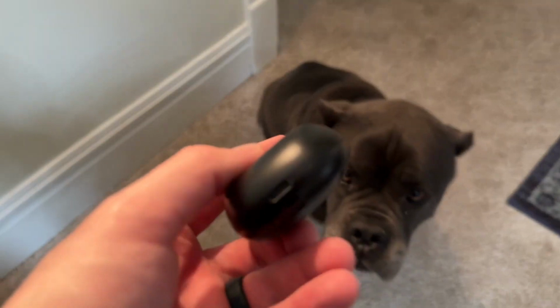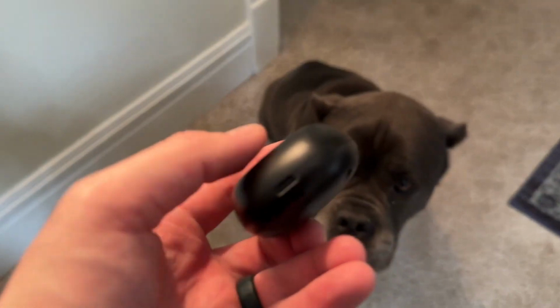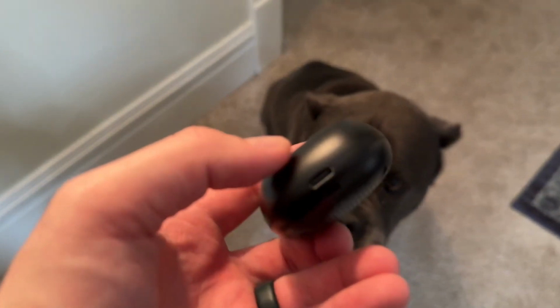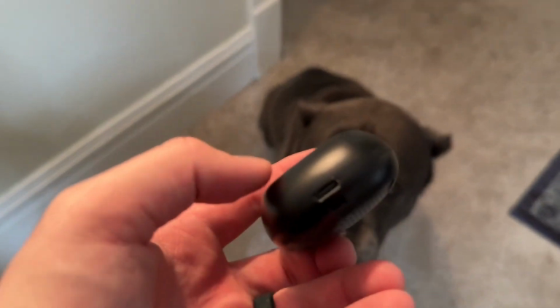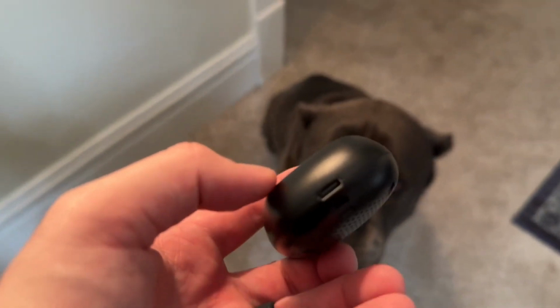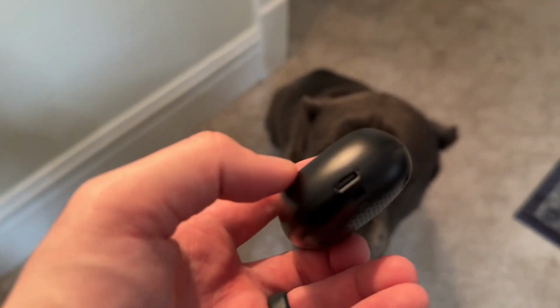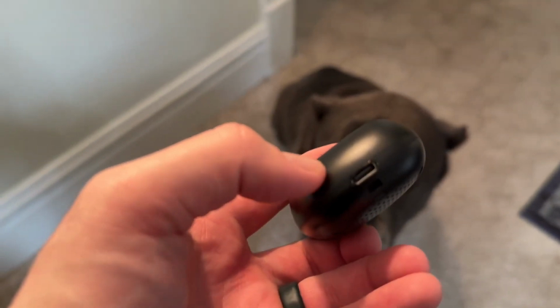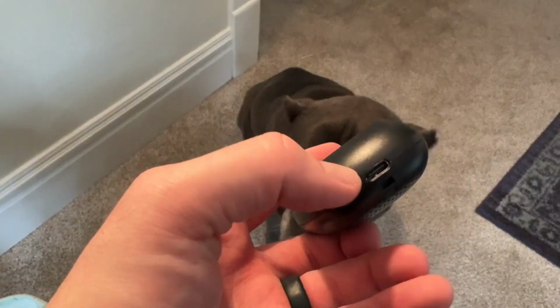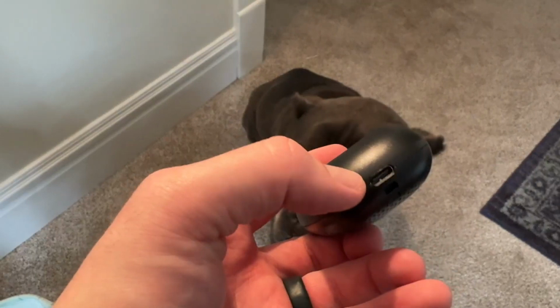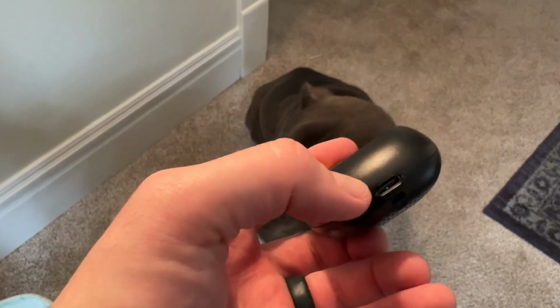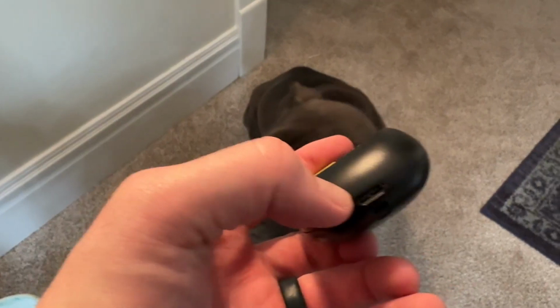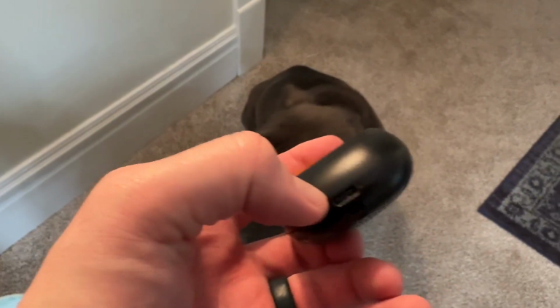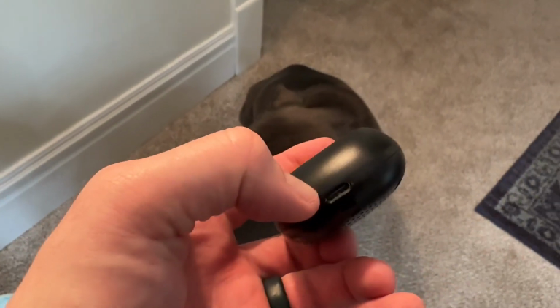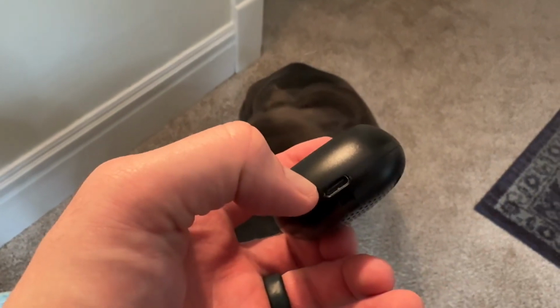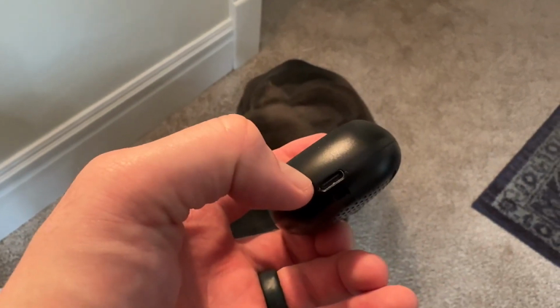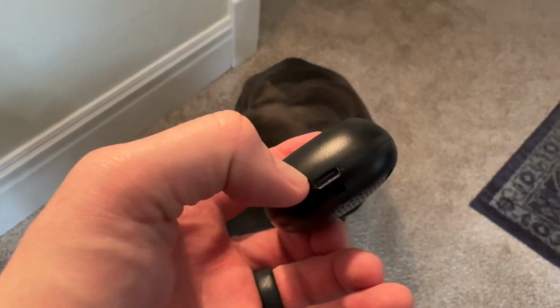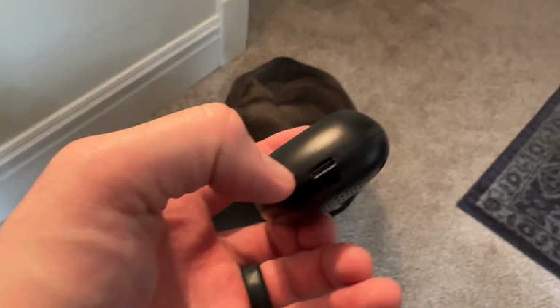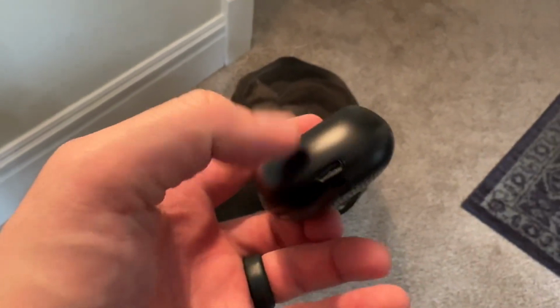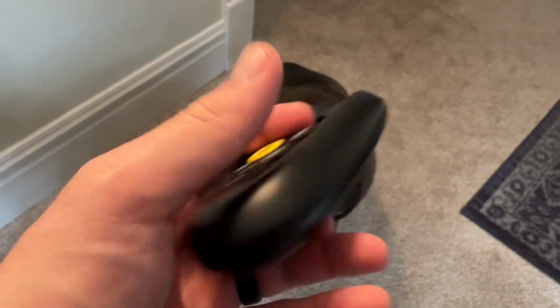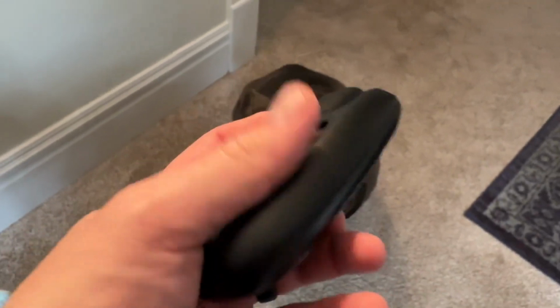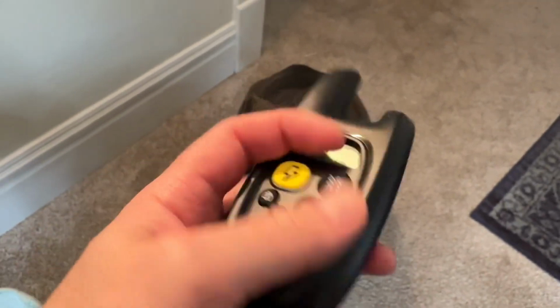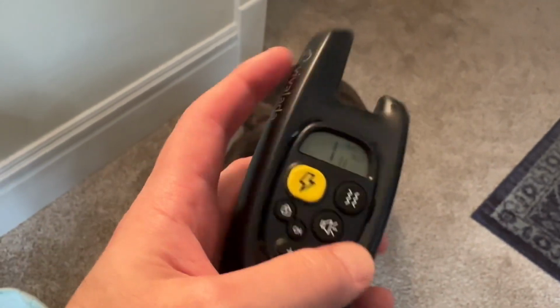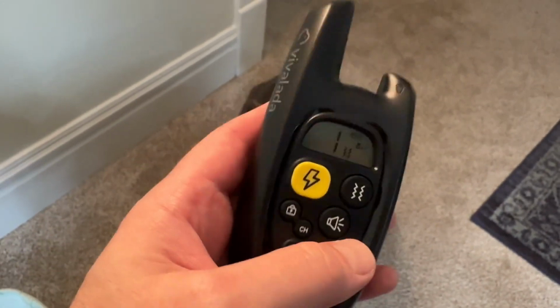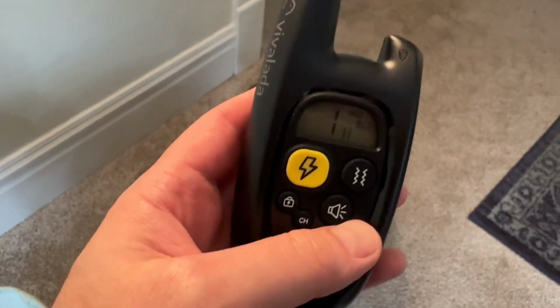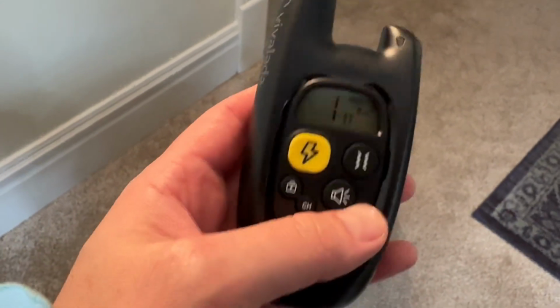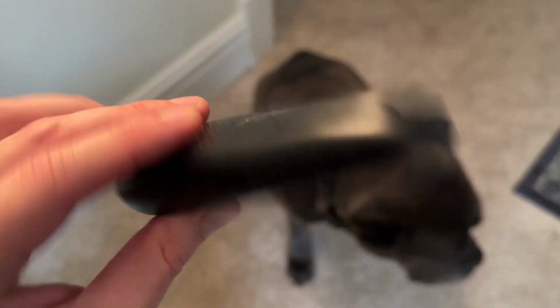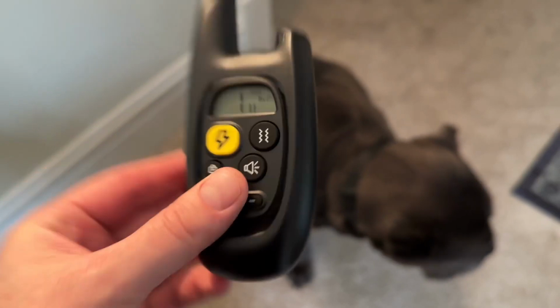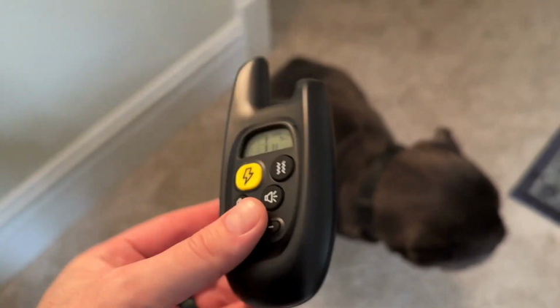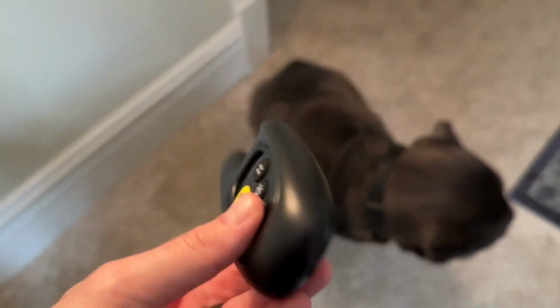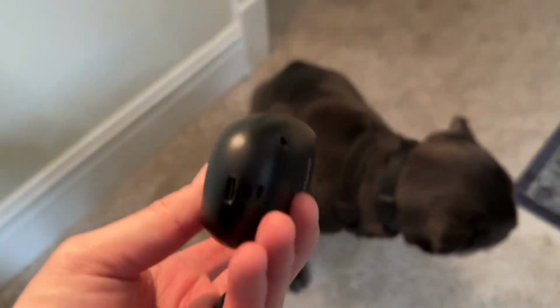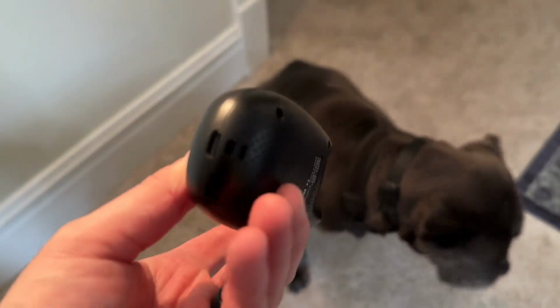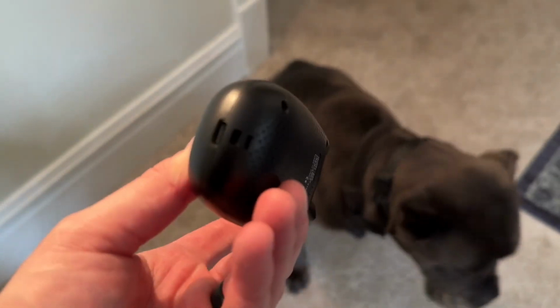Also, there is a USB-C charging port right at the very bottom of the remote as well. Hope you enjoyed my review.